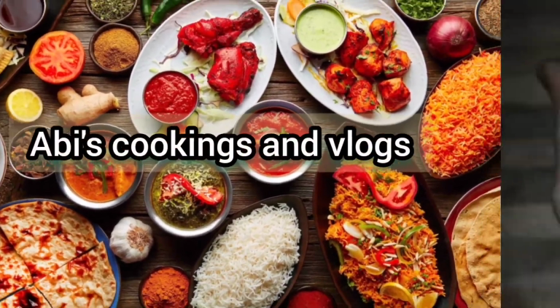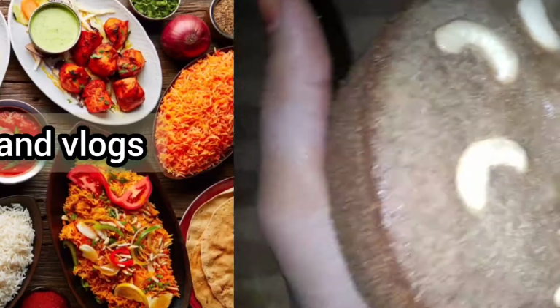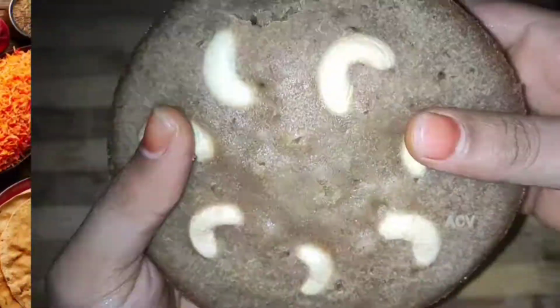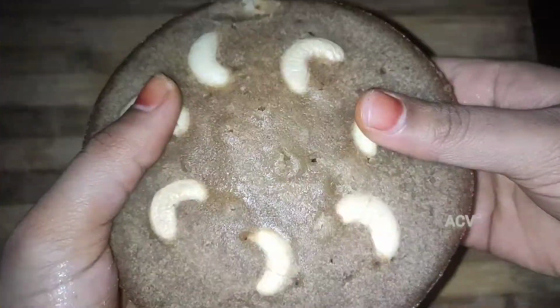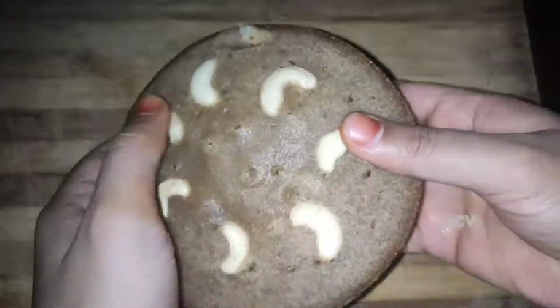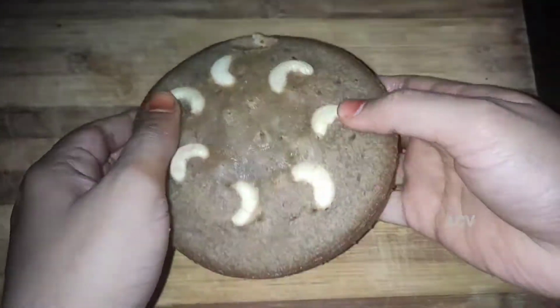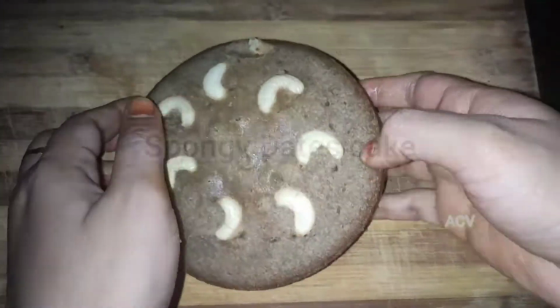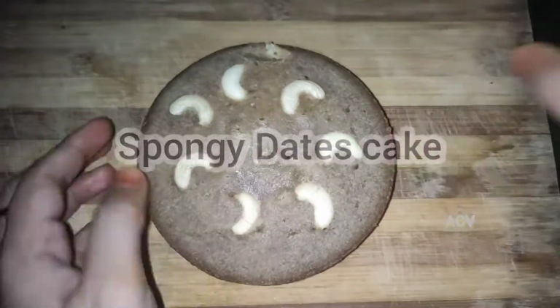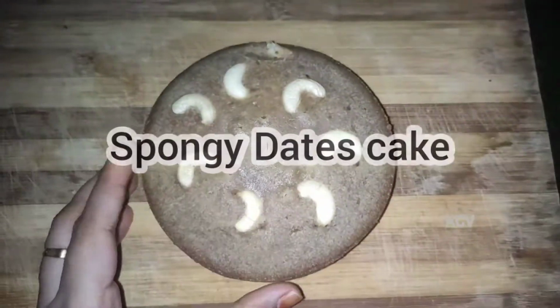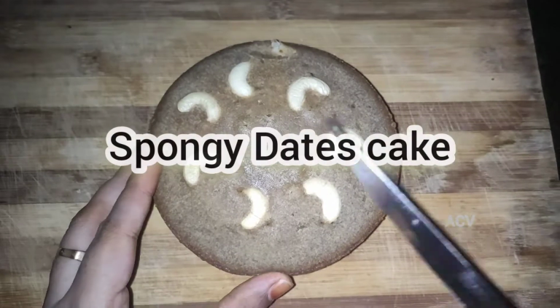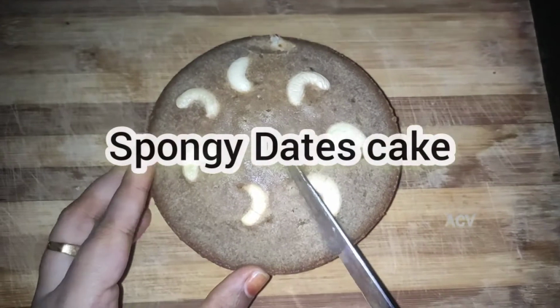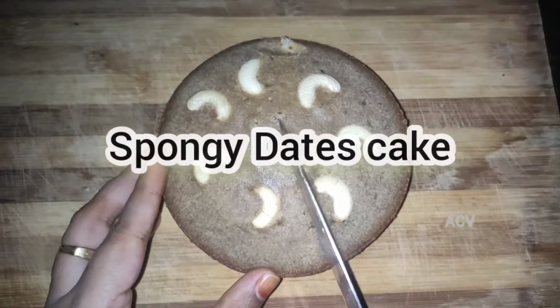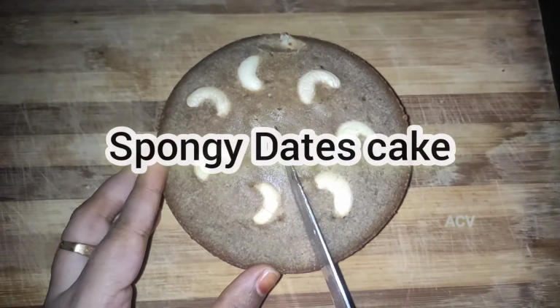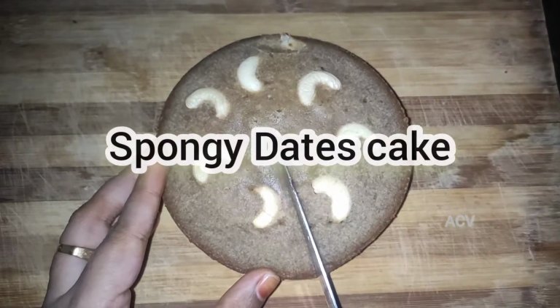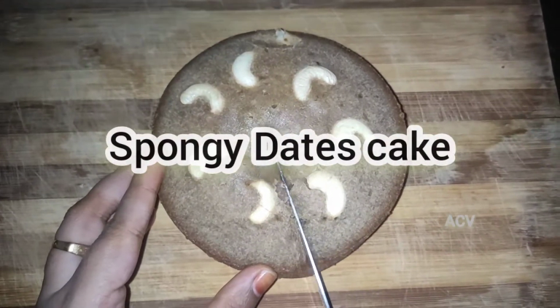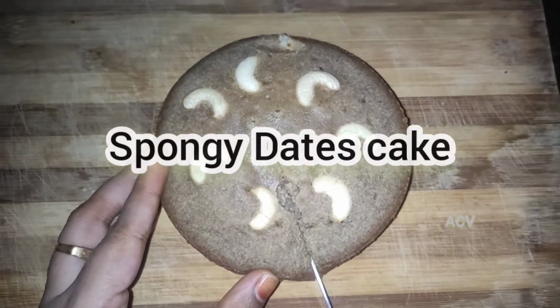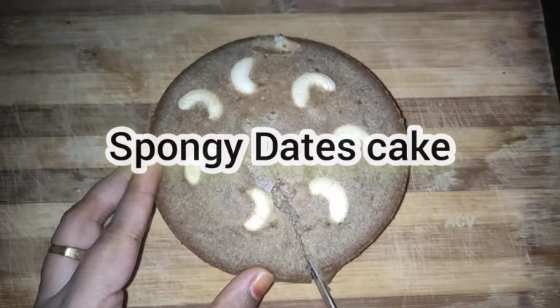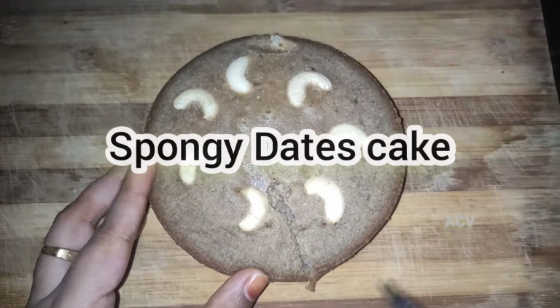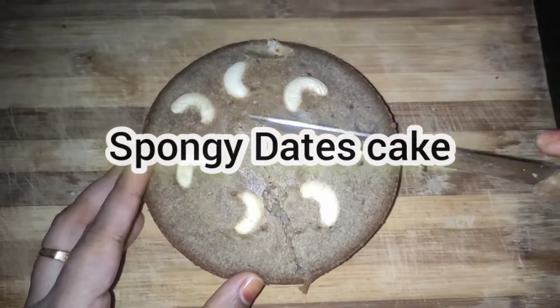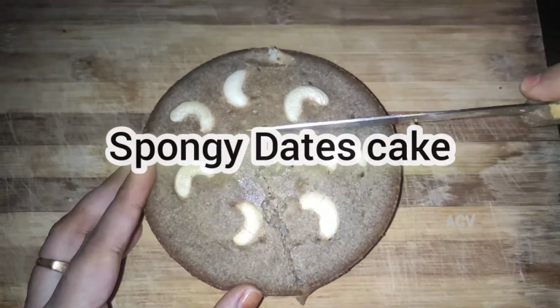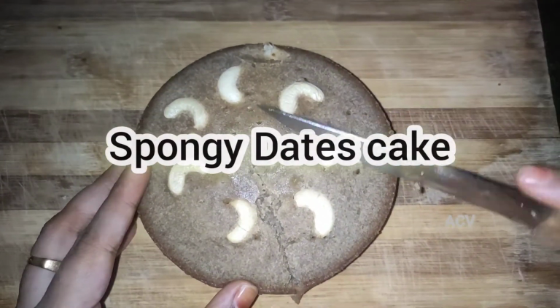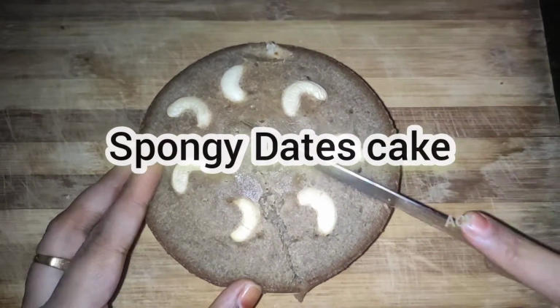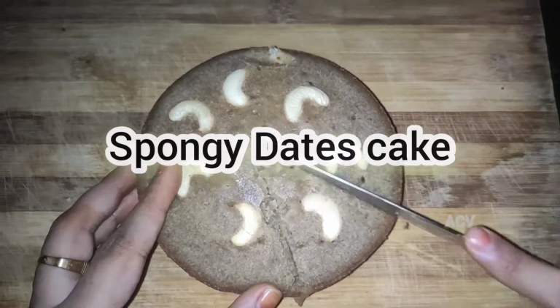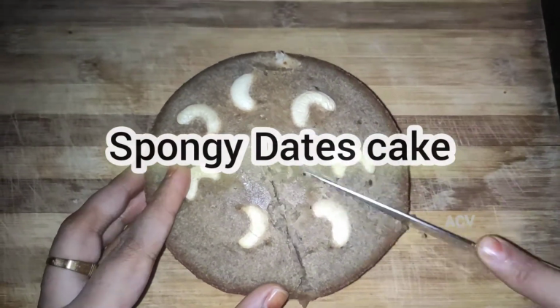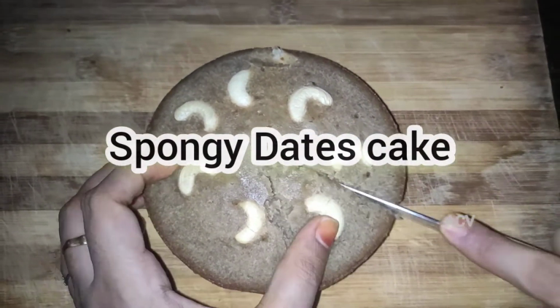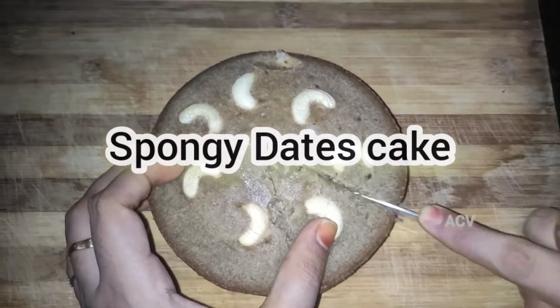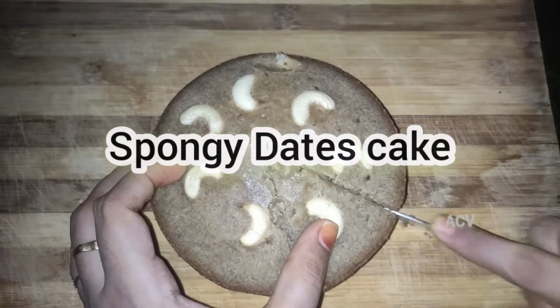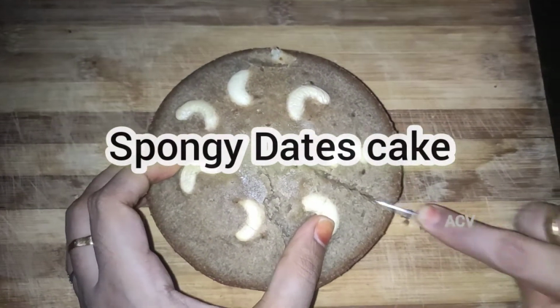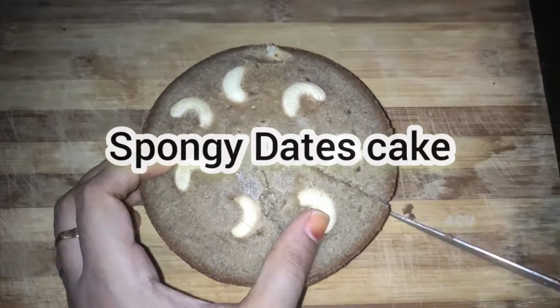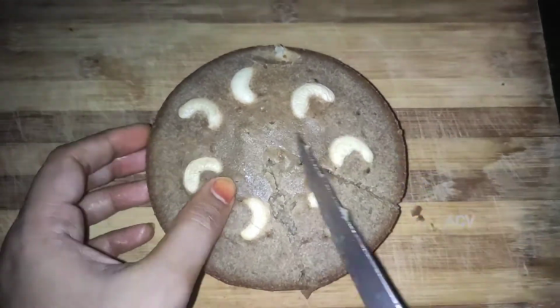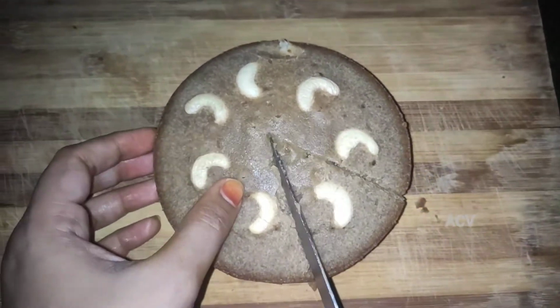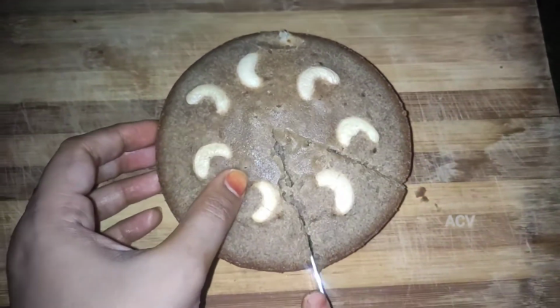Hello friends, welcome back to my channel, Abhi's Cookings & Vlogs. Today our recipe is Spongy Dates Cake. Let's see how it is made.